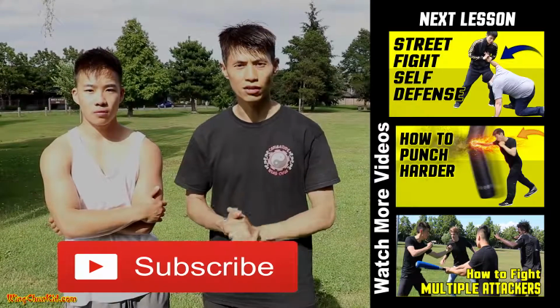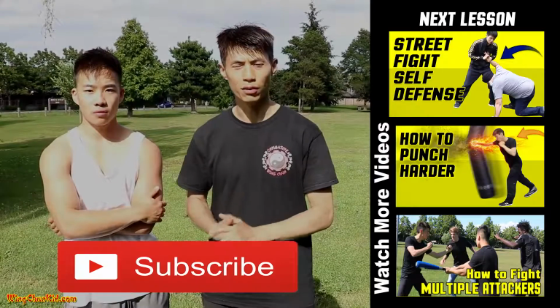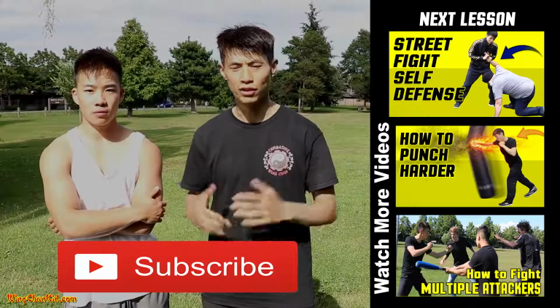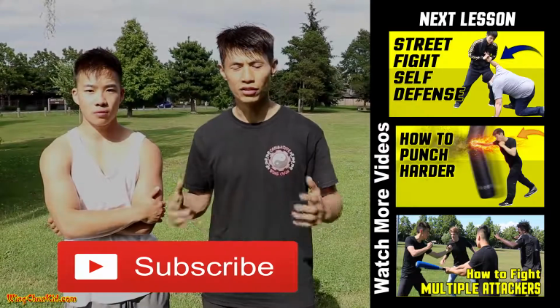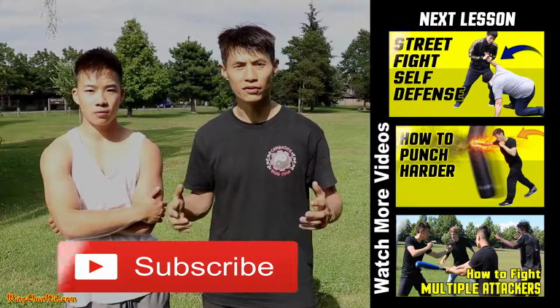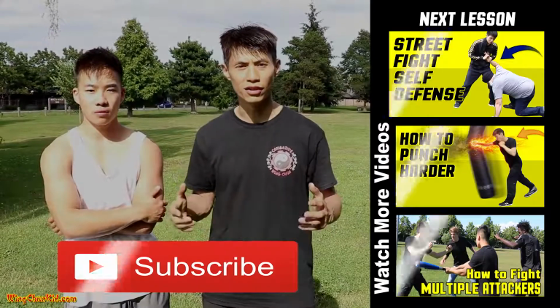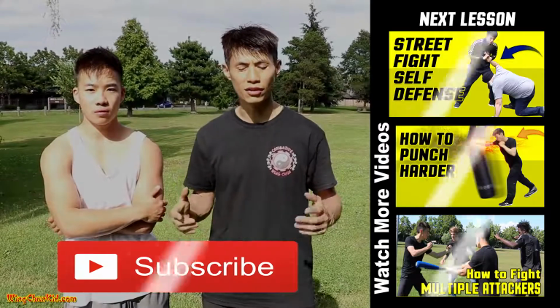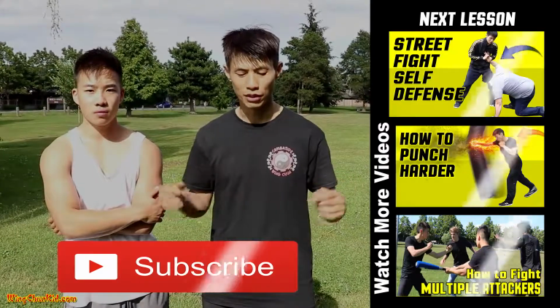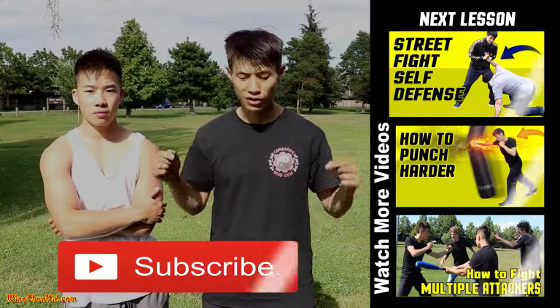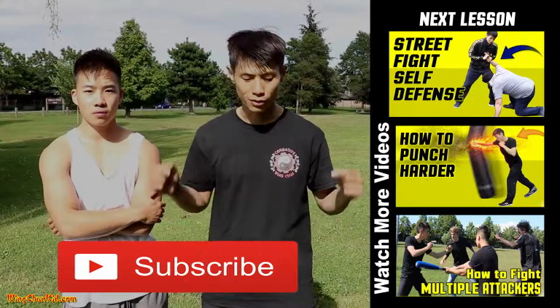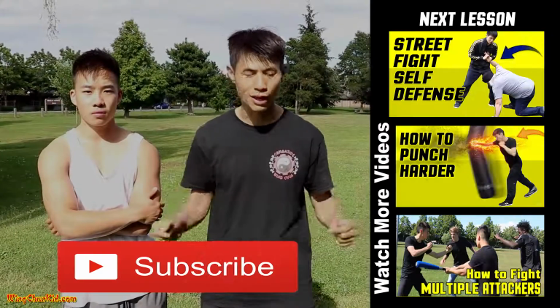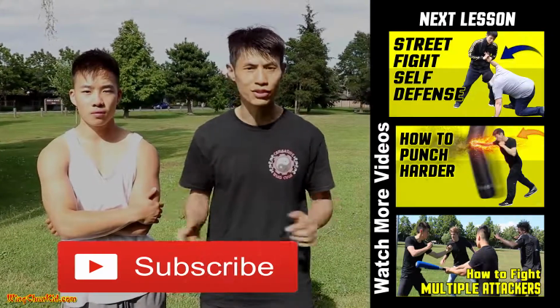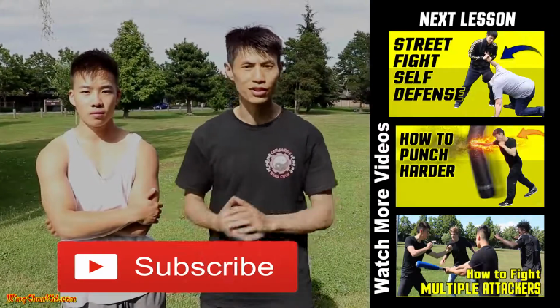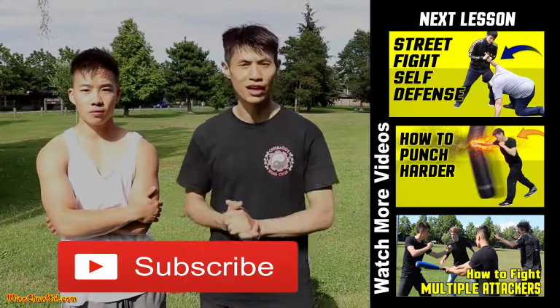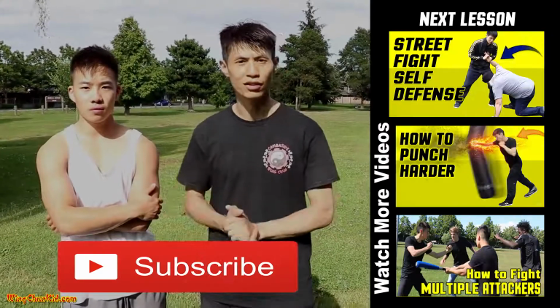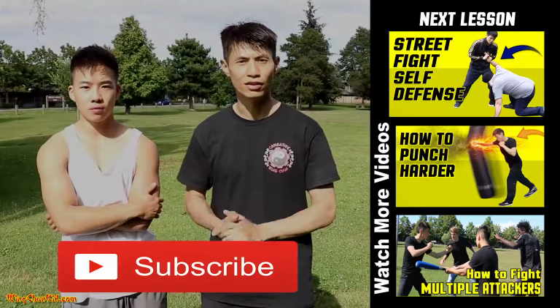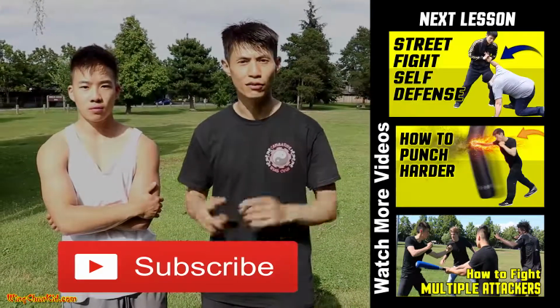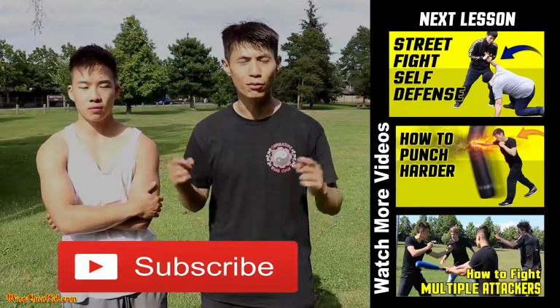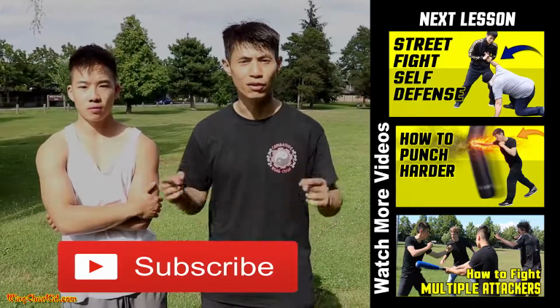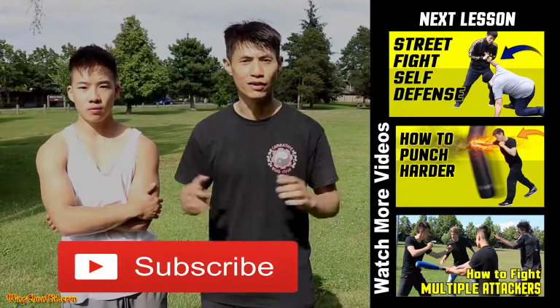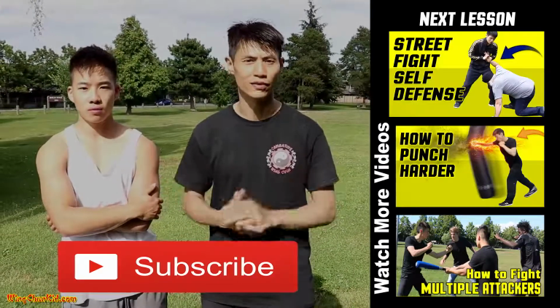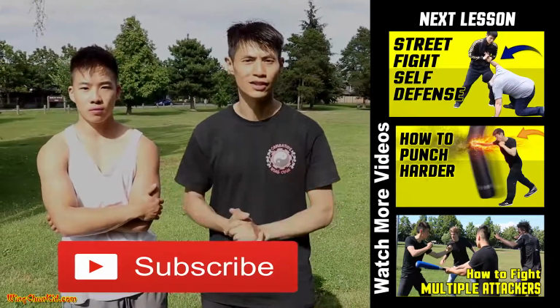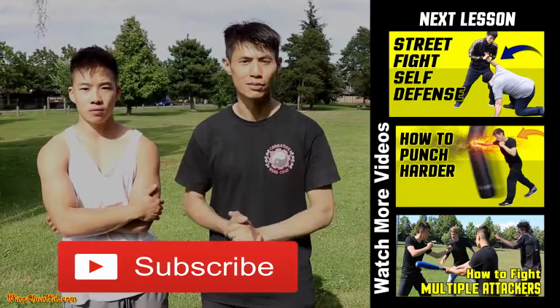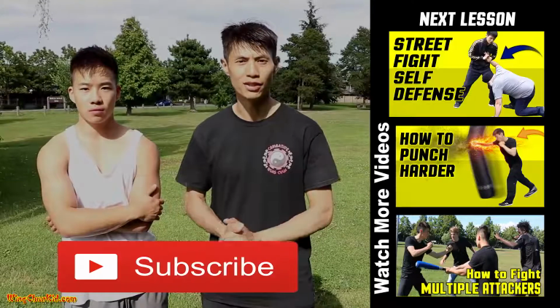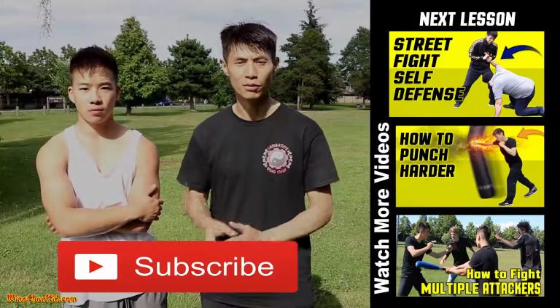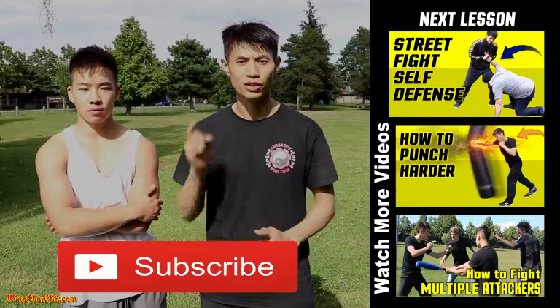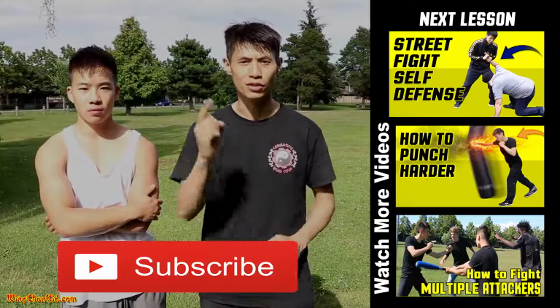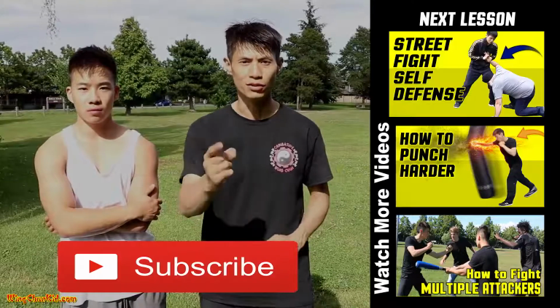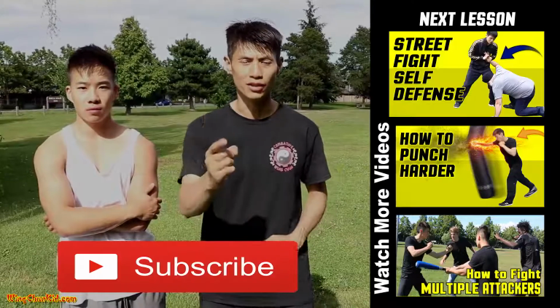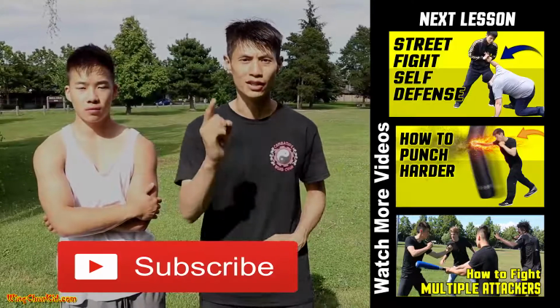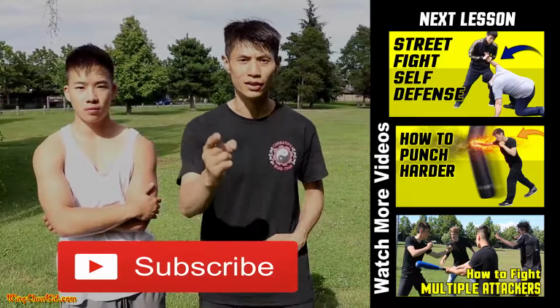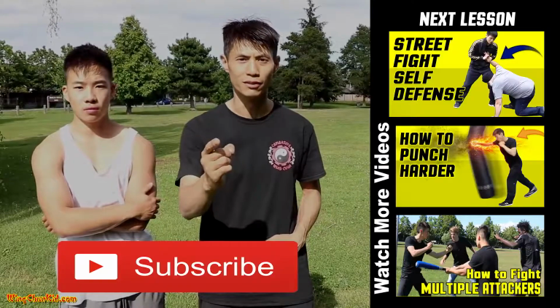I hope you enjoyed this video. Make sure to subscribe to this channel for more self-defense tips. We'll see you soon in the next video.